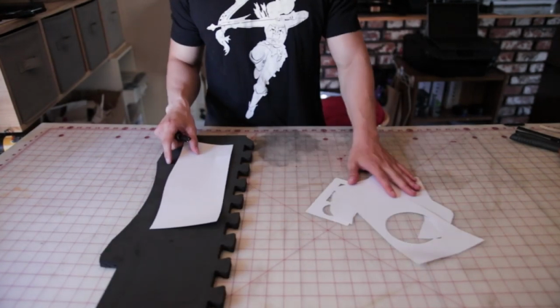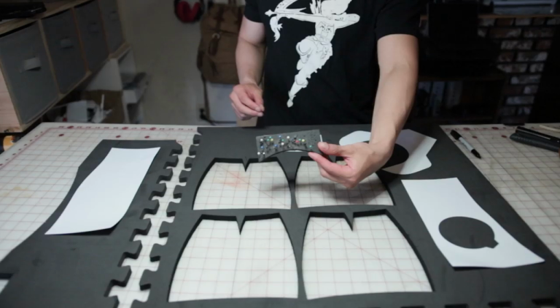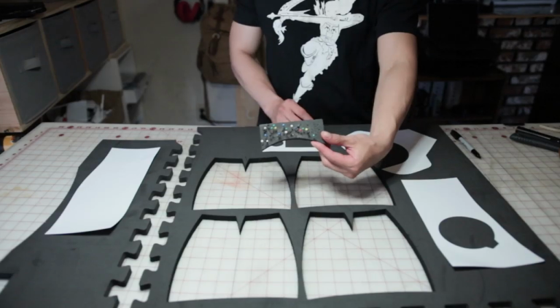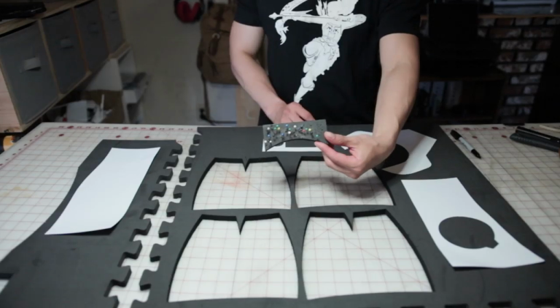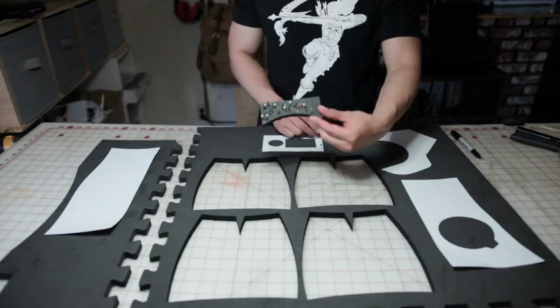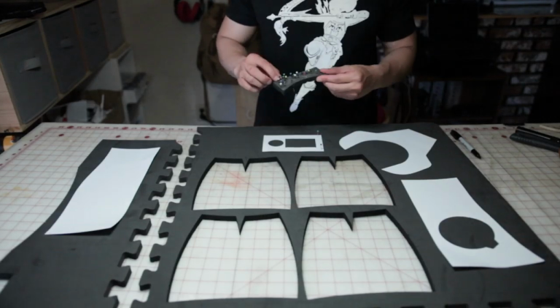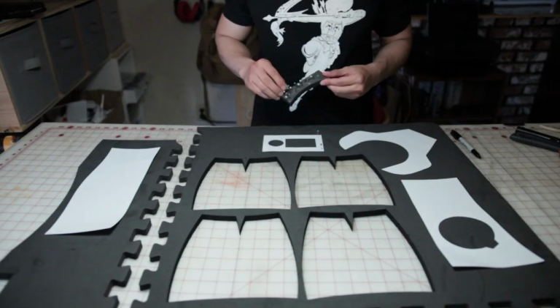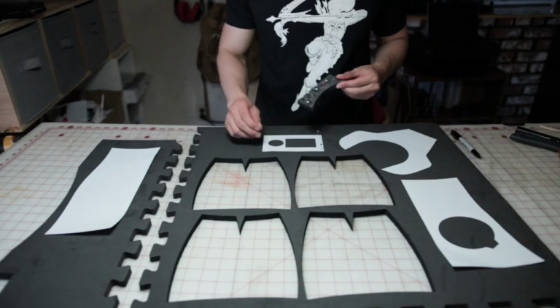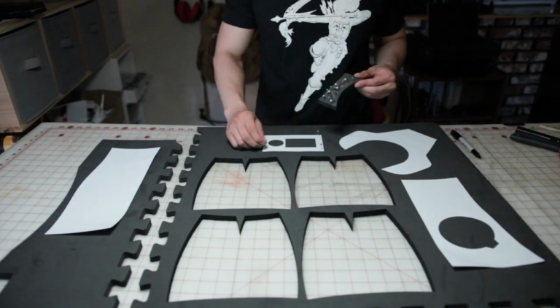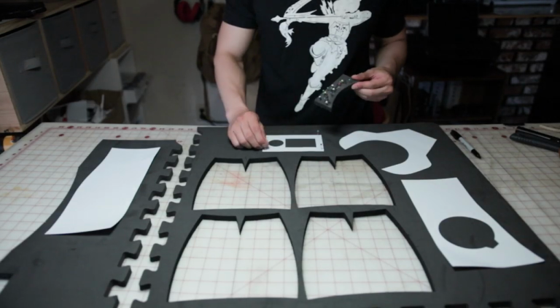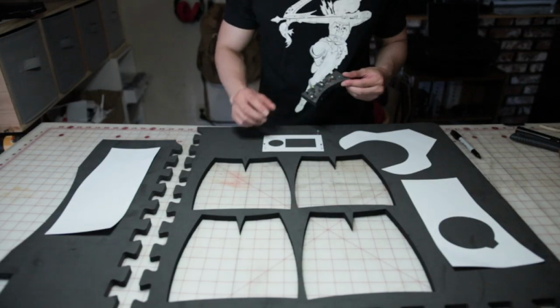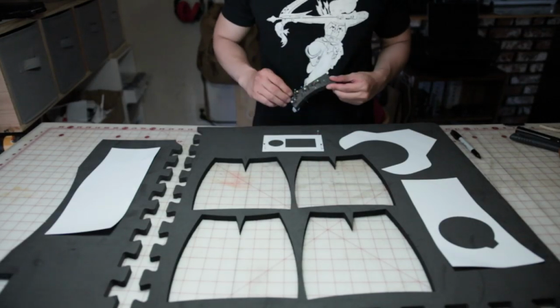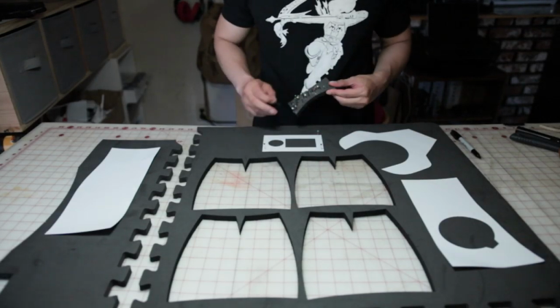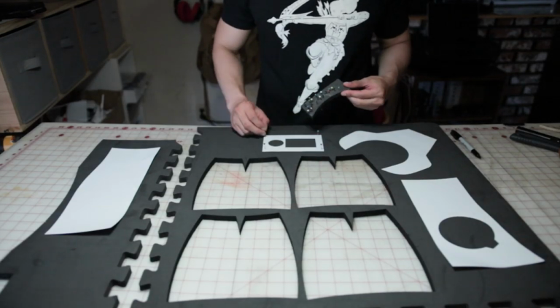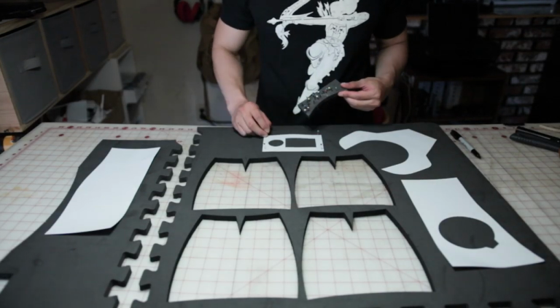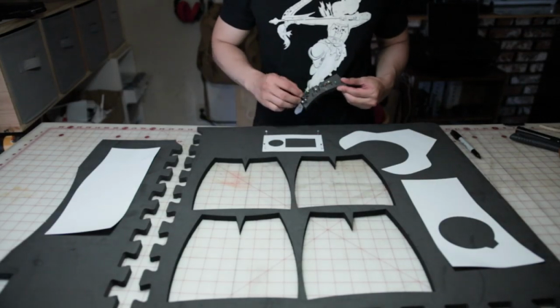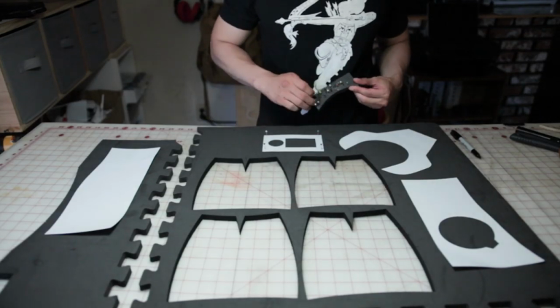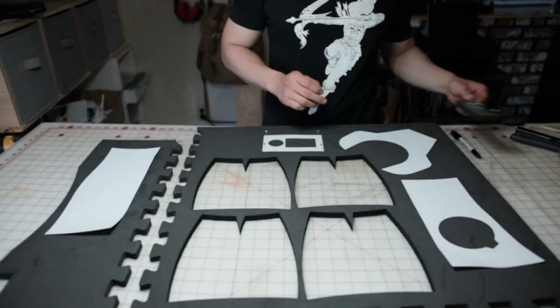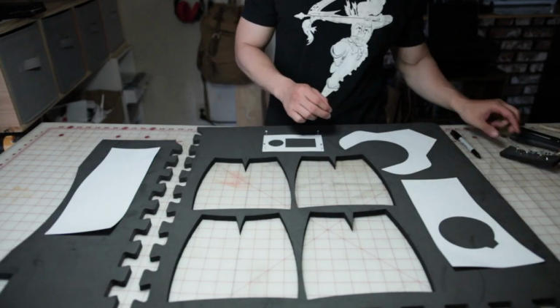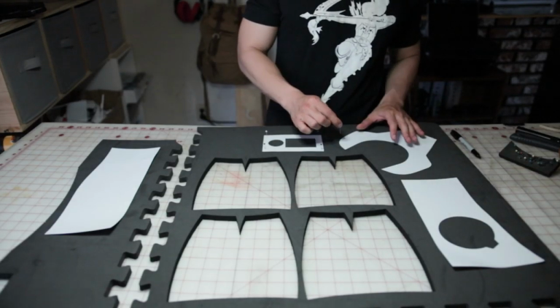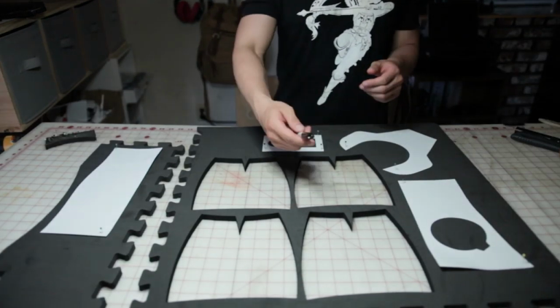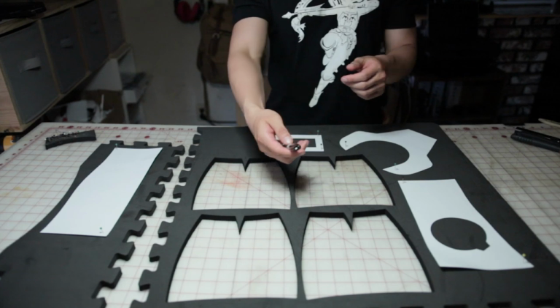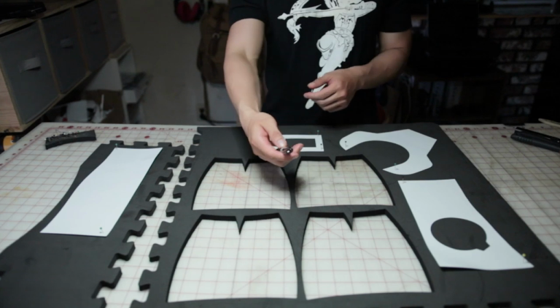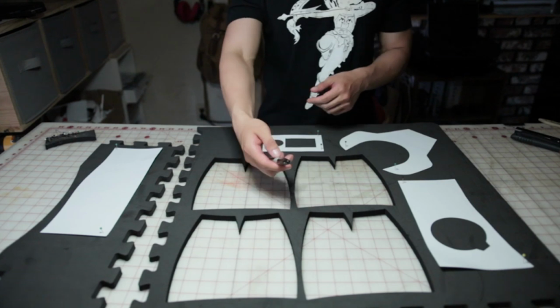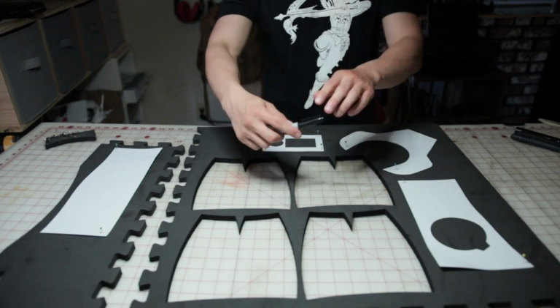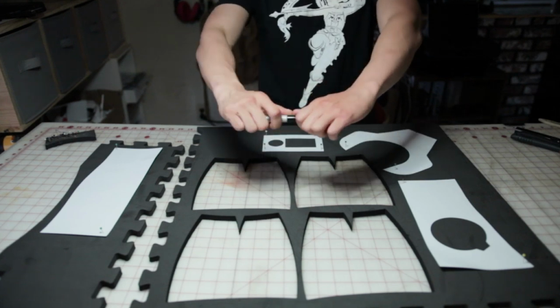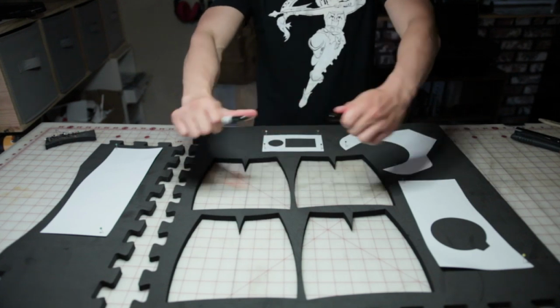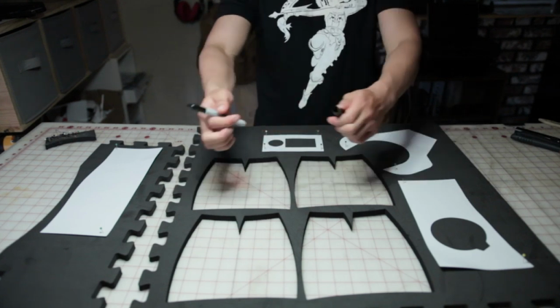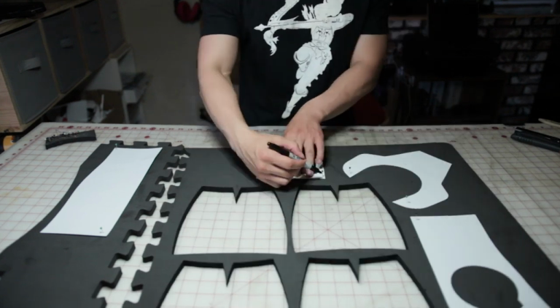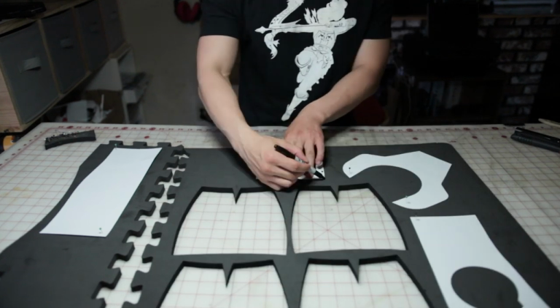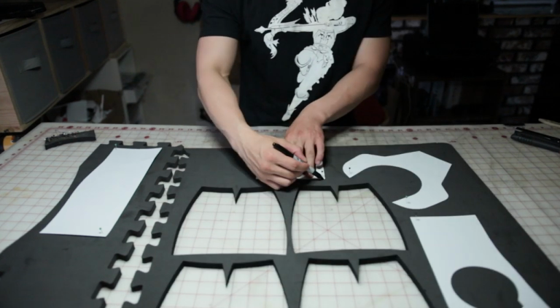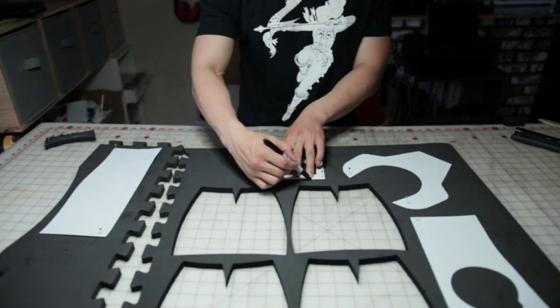You can use some needles to secure your pattern, so I'm going to do that right now. Grab your Sharpie and start tracing like so.